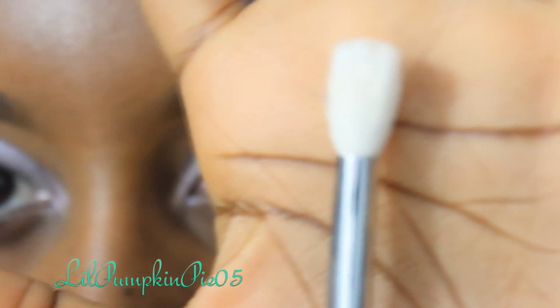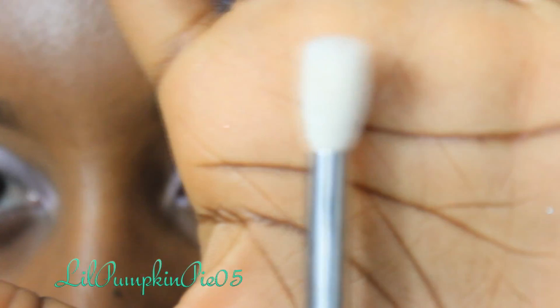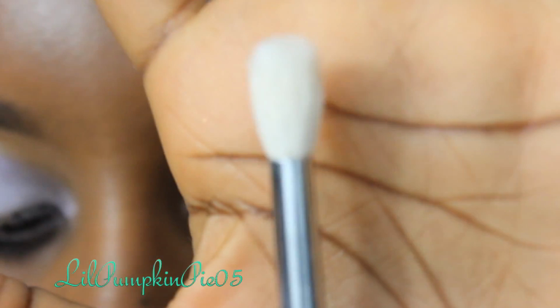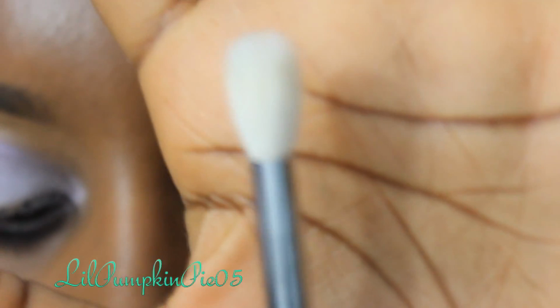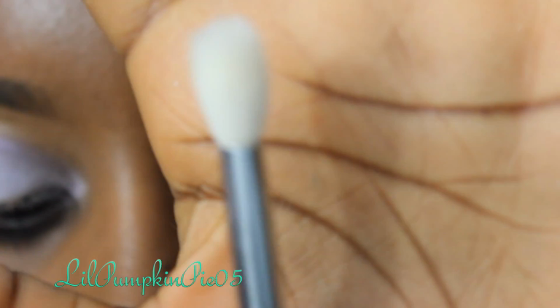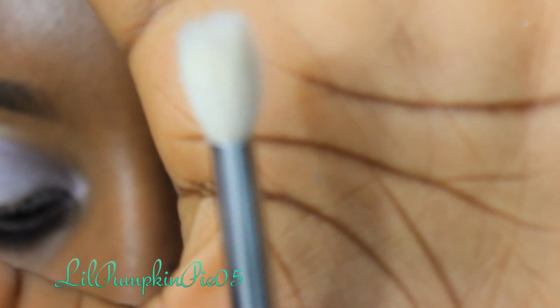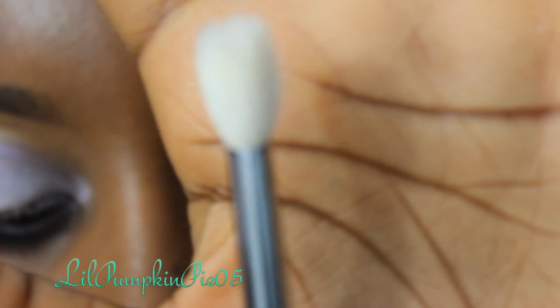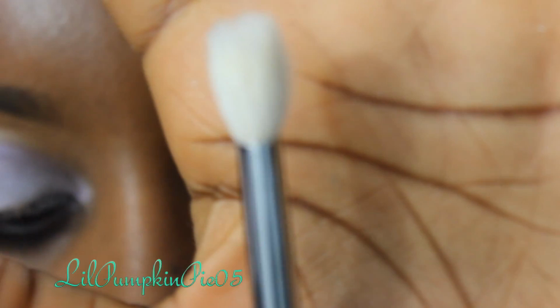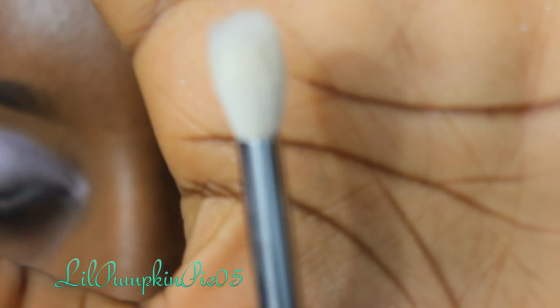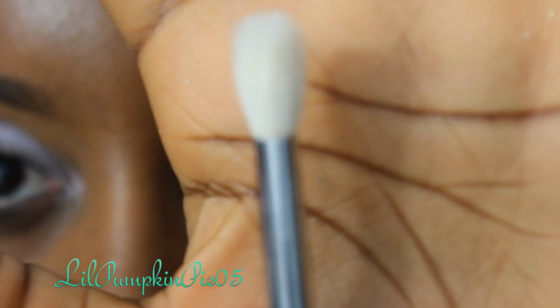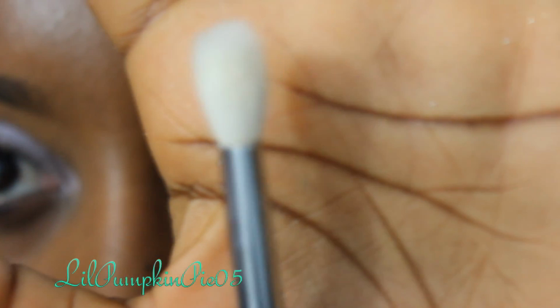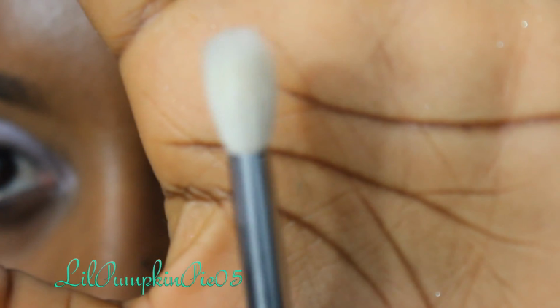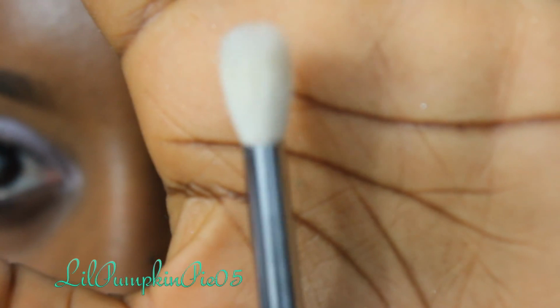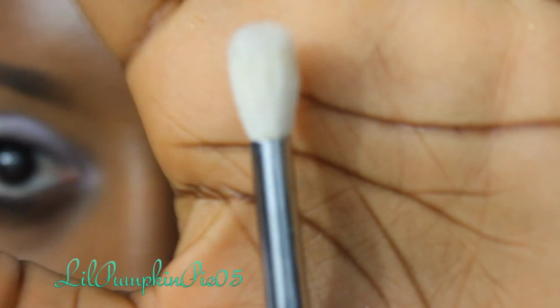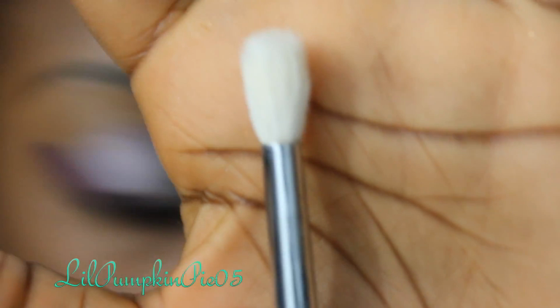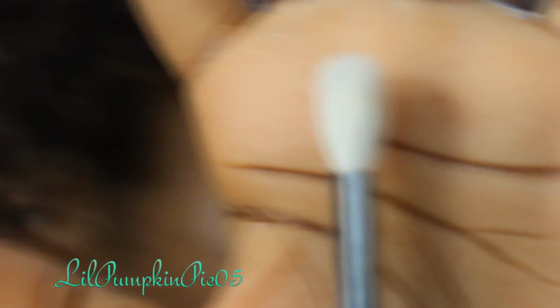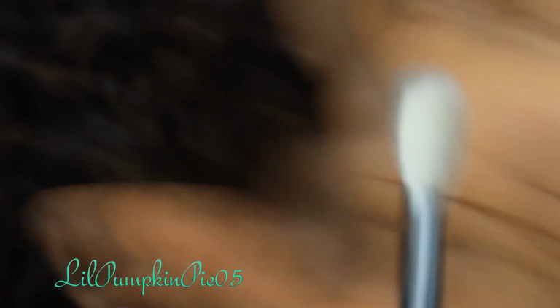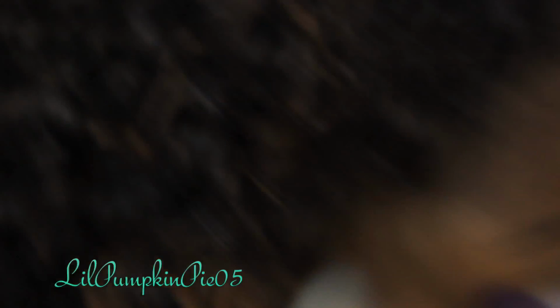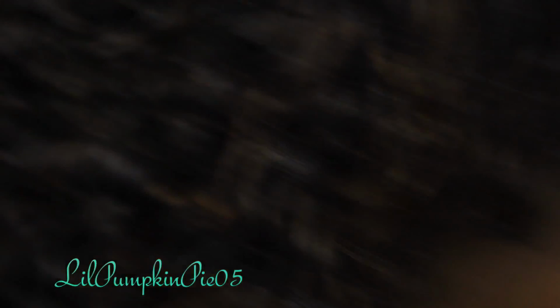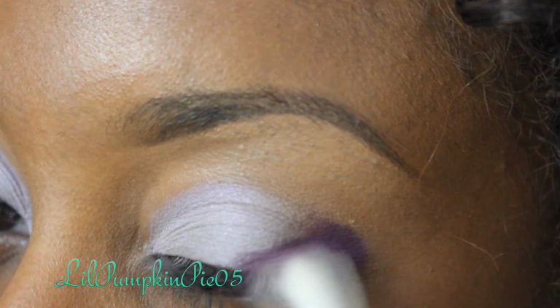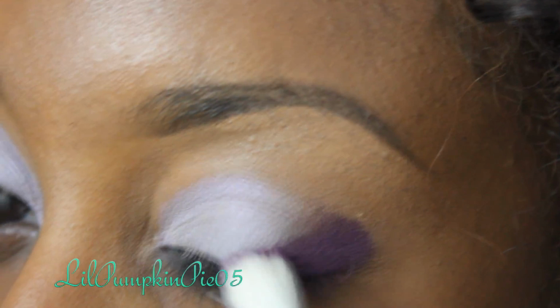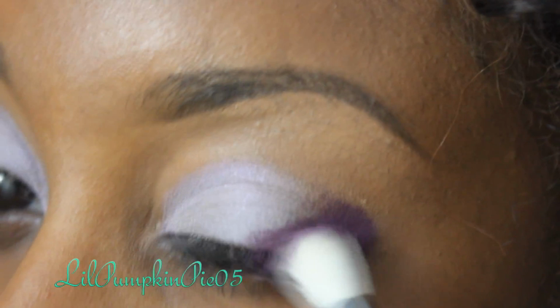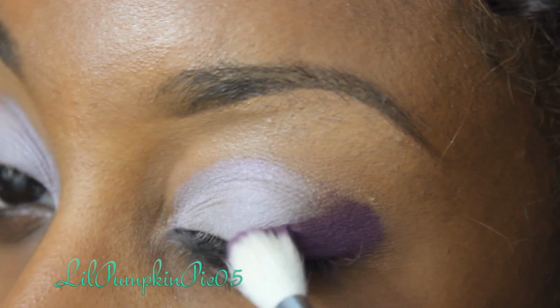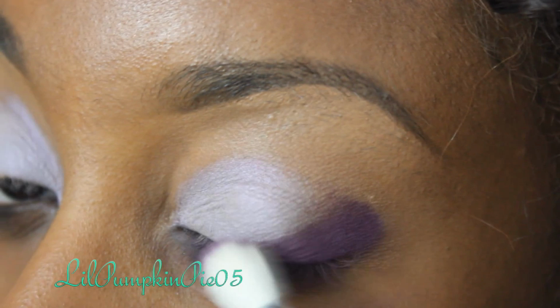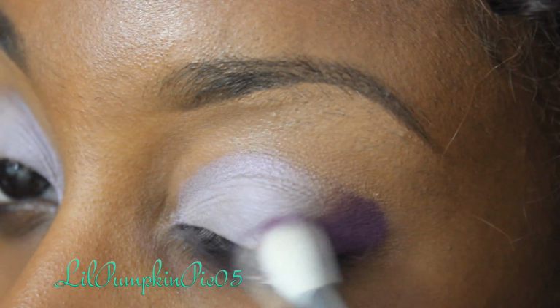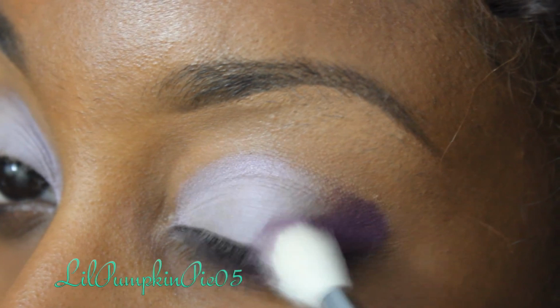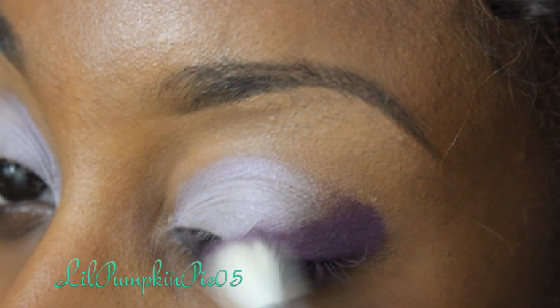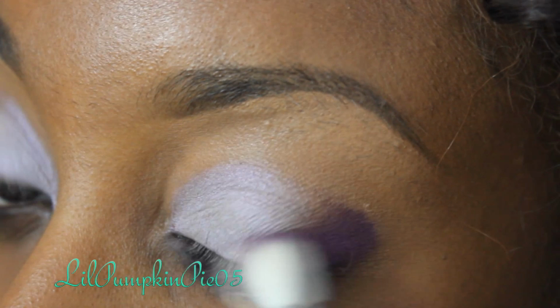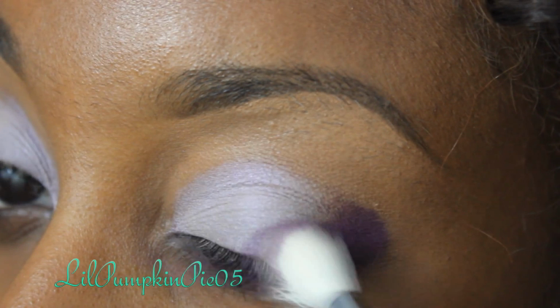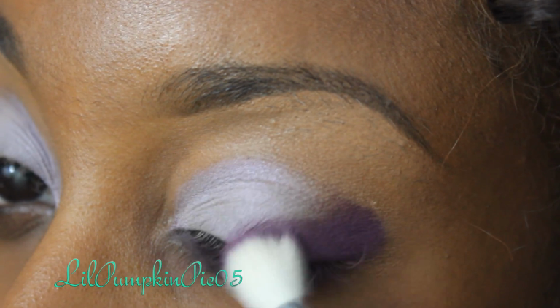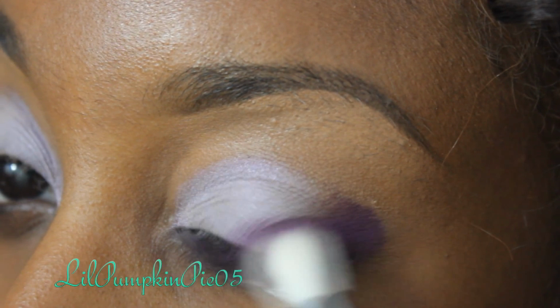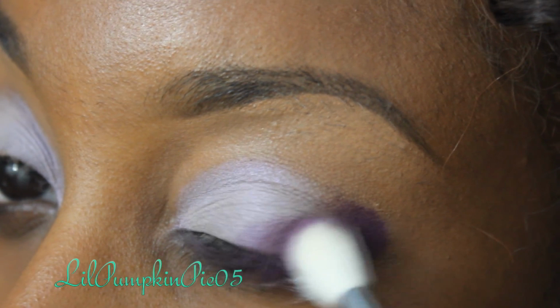Take a blending brush — I'm using the Sigma E35 — and blend that color out.